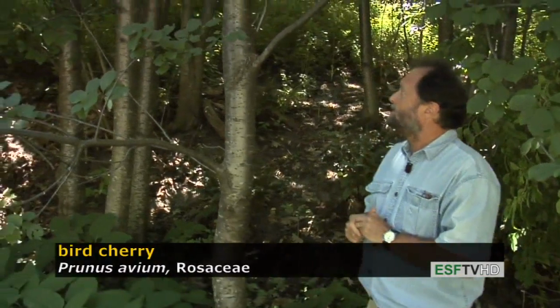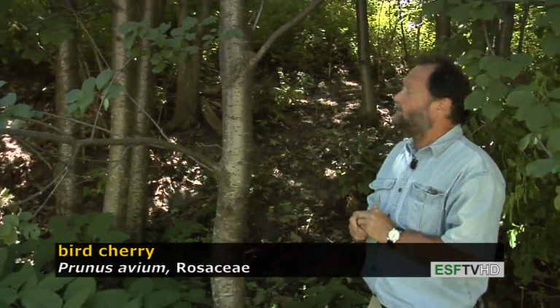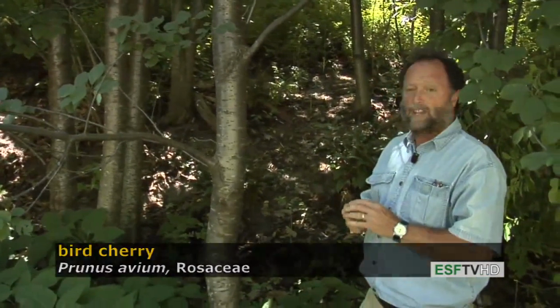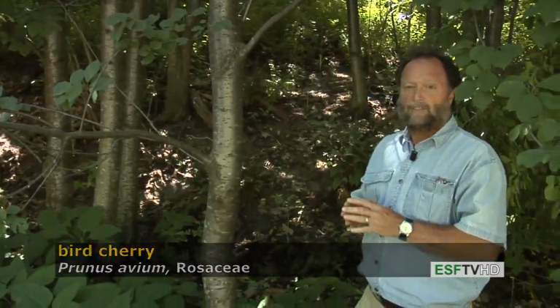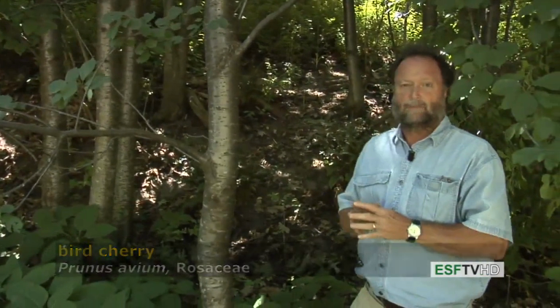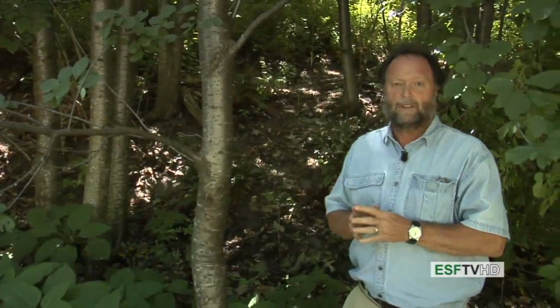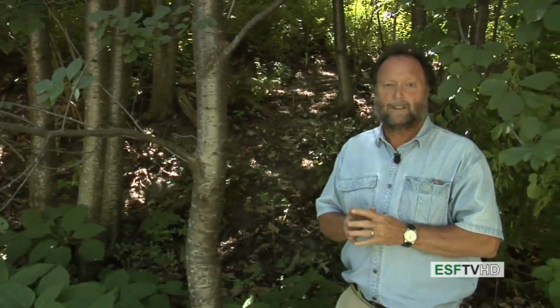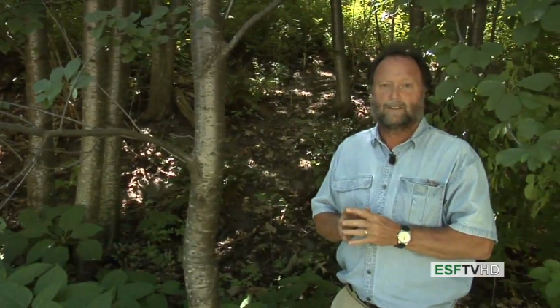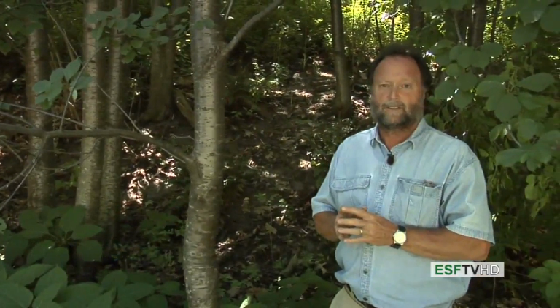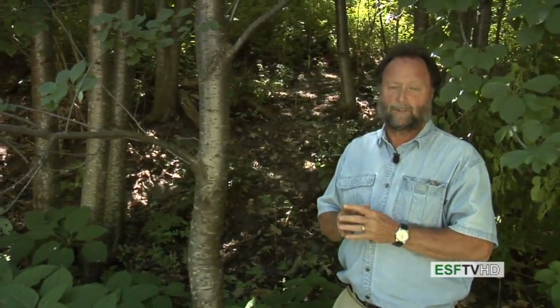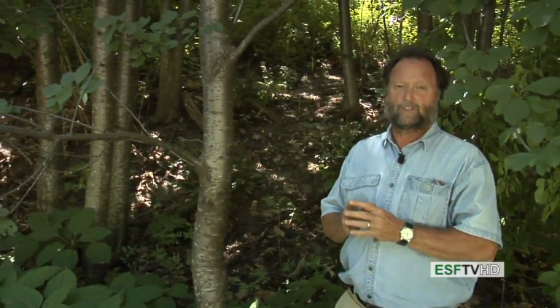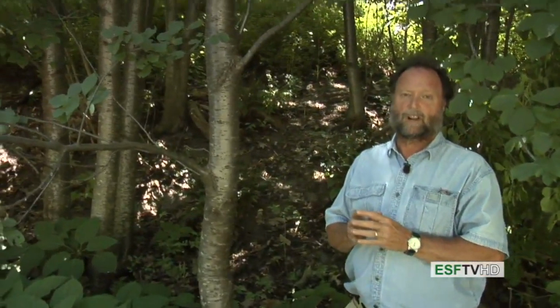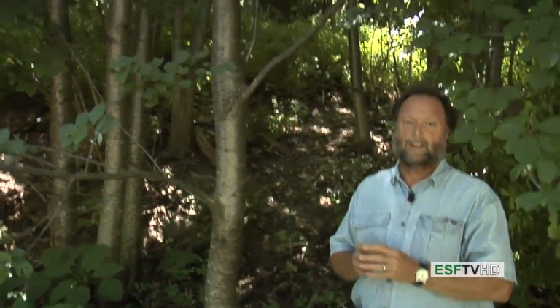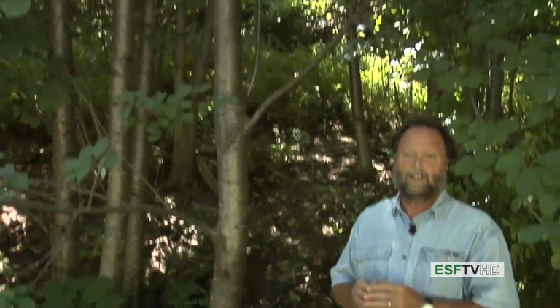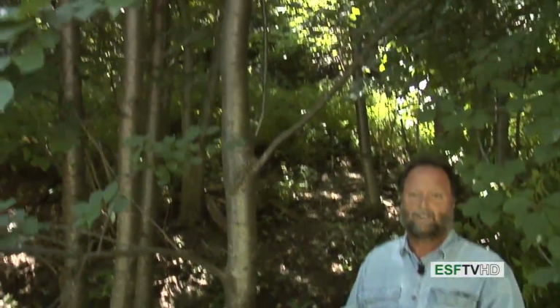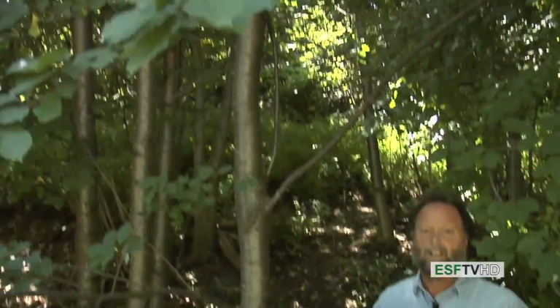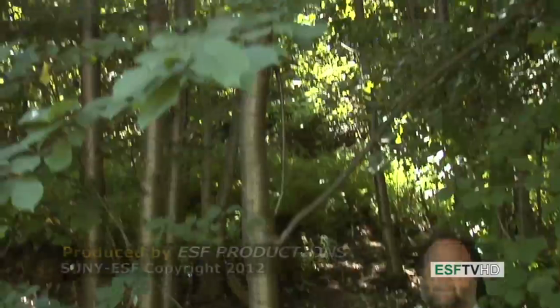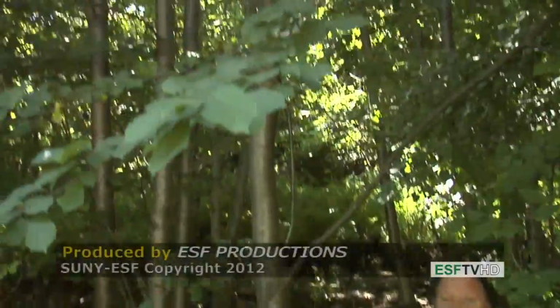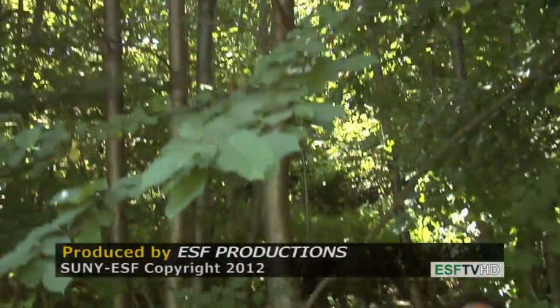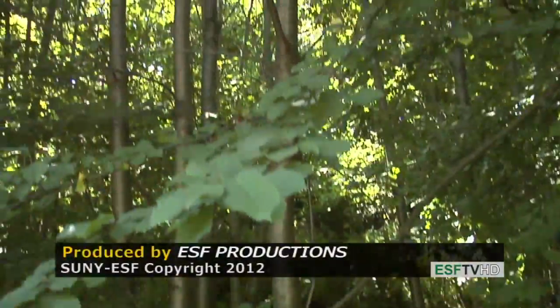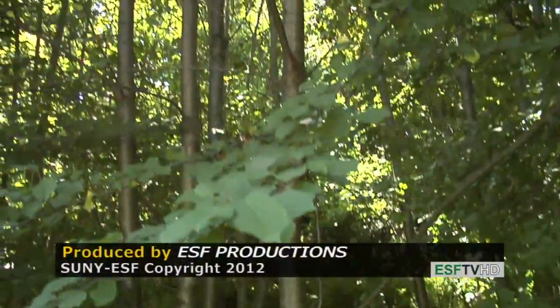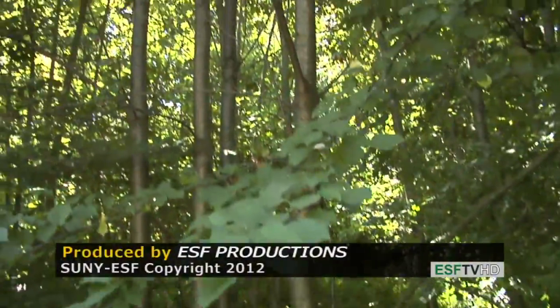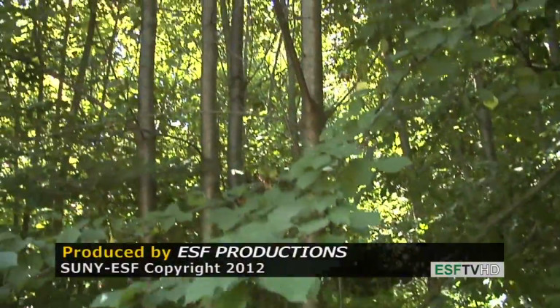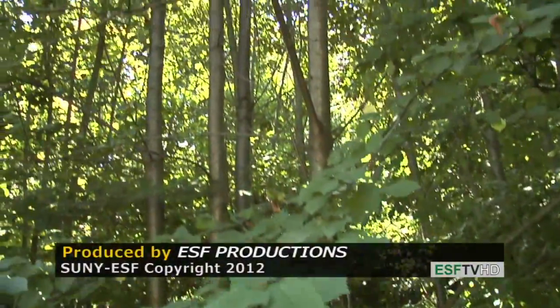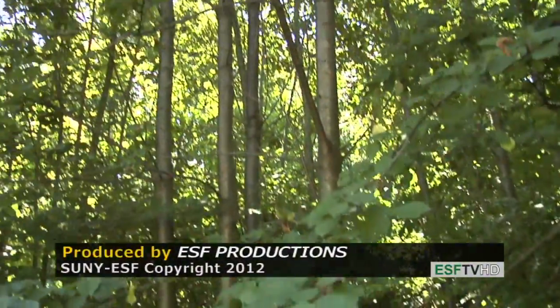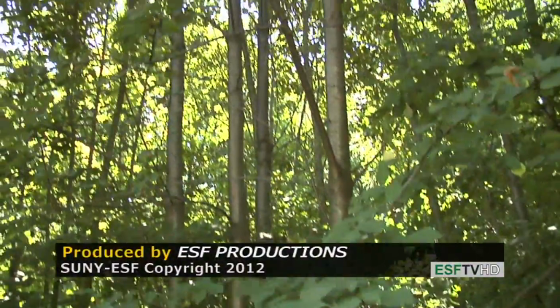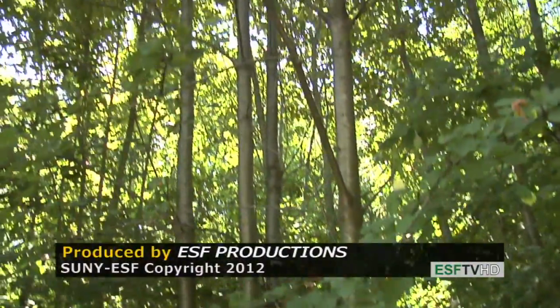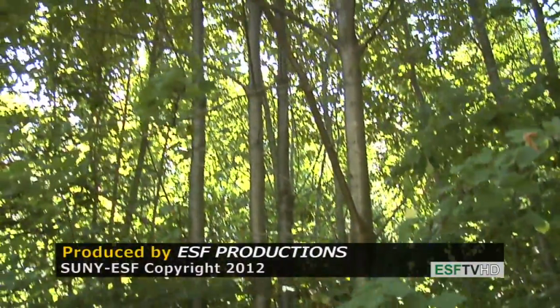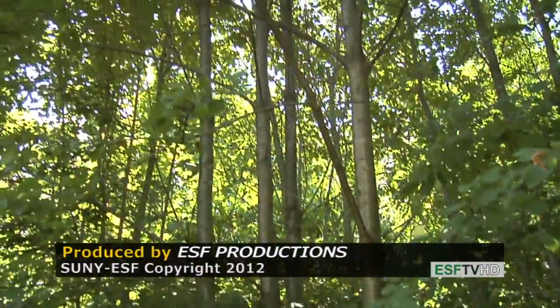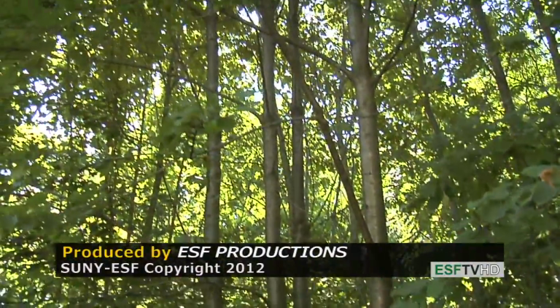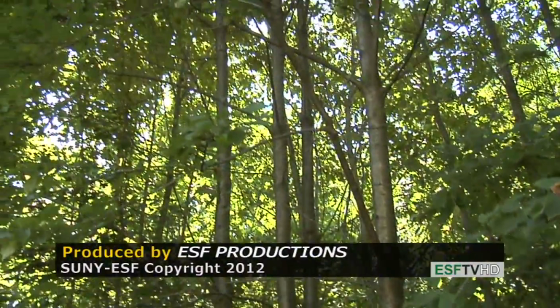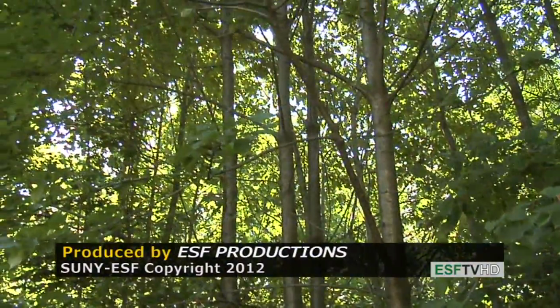Prunus avium, the bird cherry, very commonly naturalized throughout the northeastern United States.